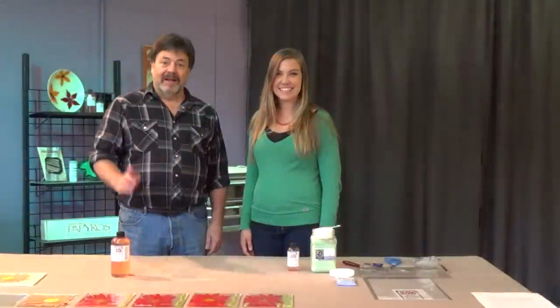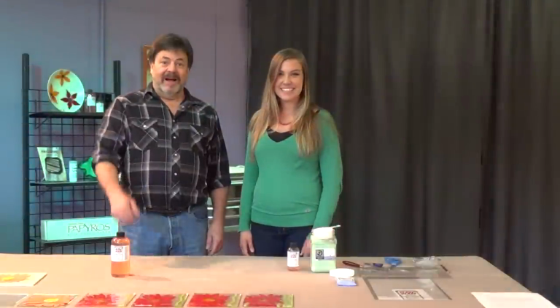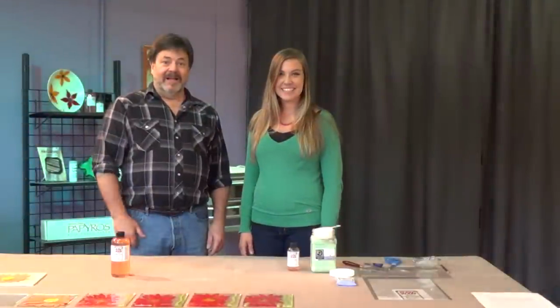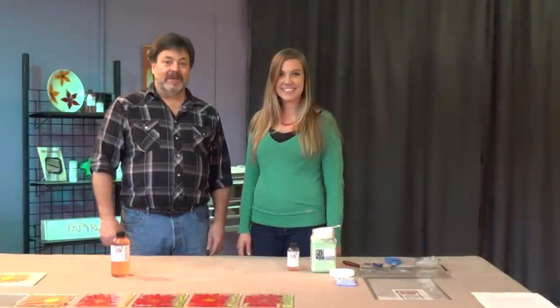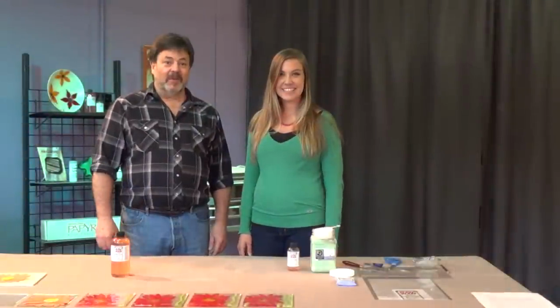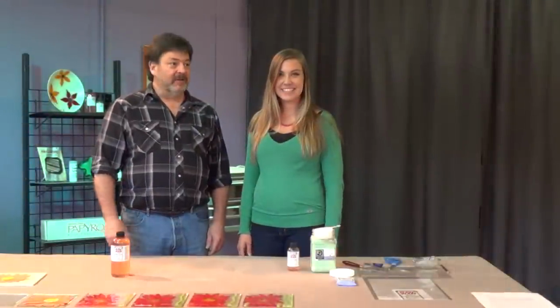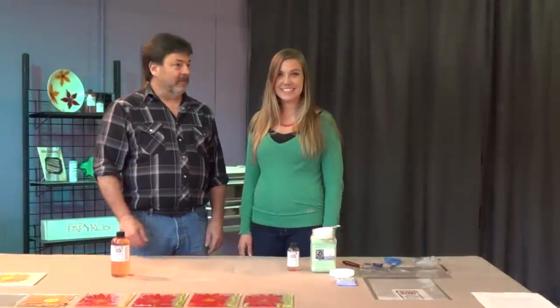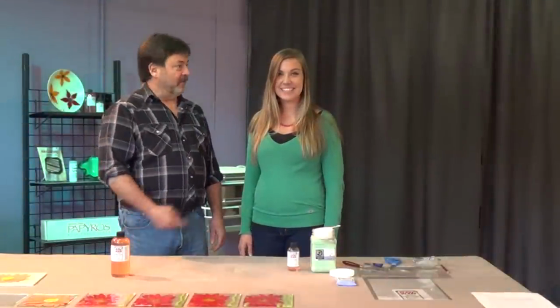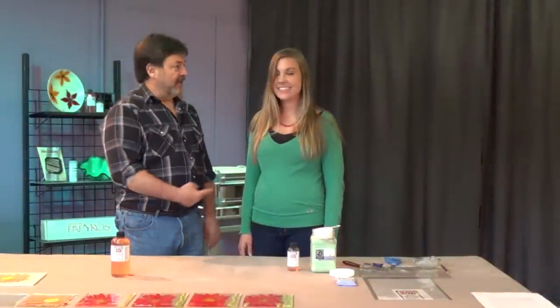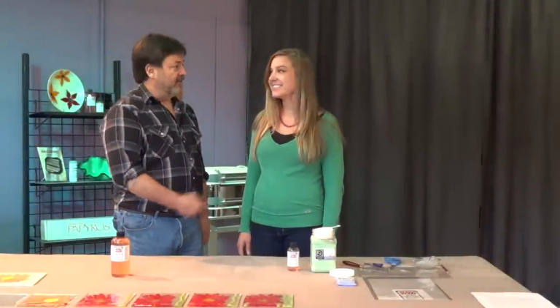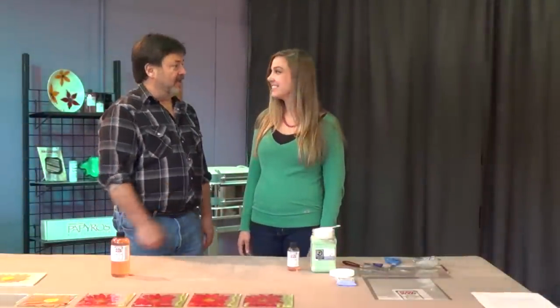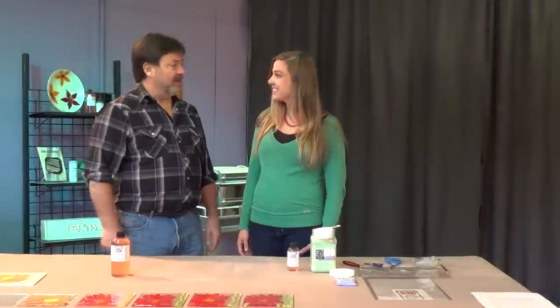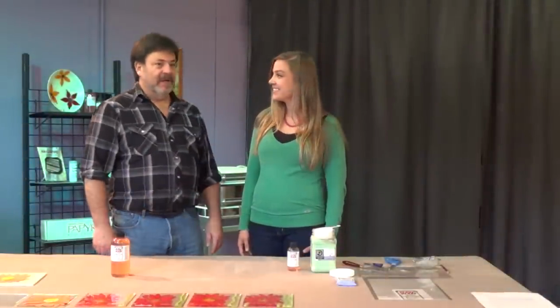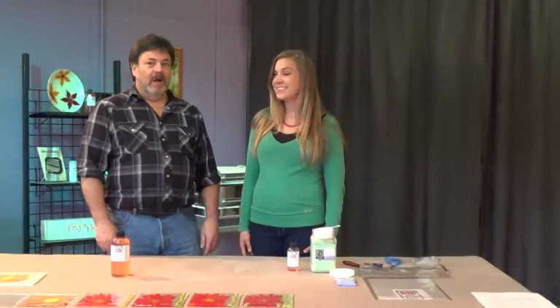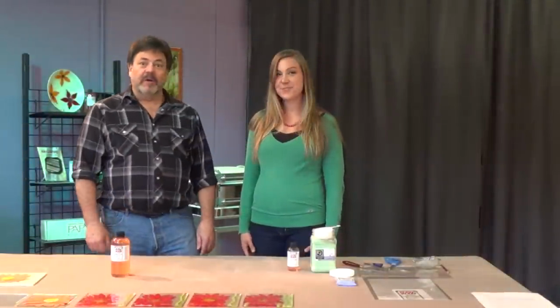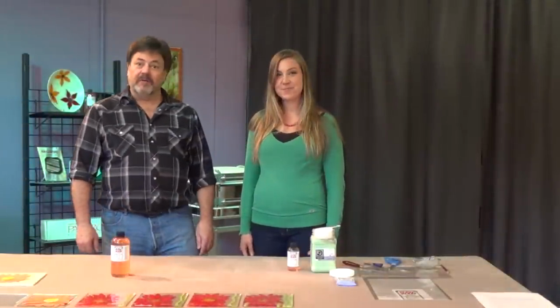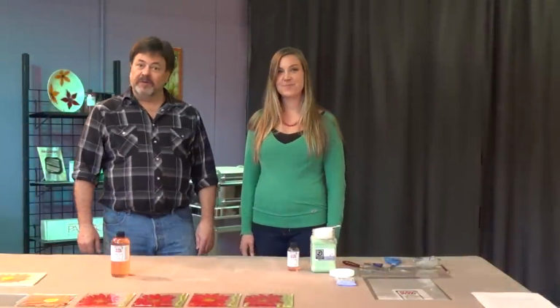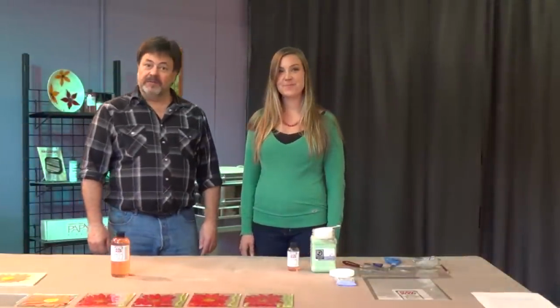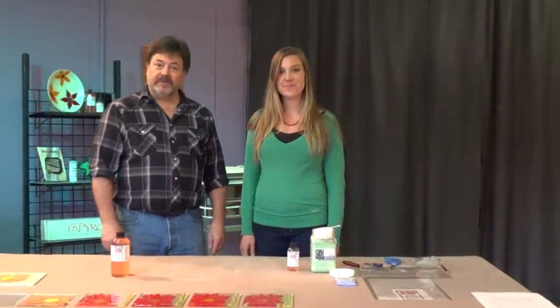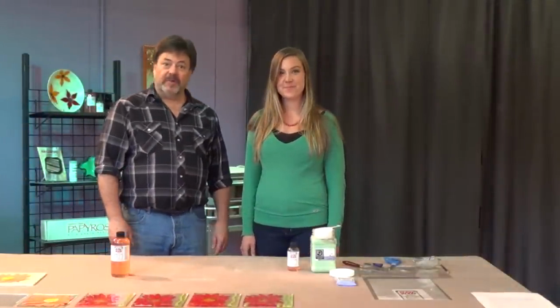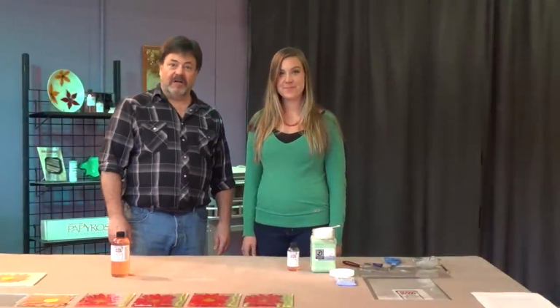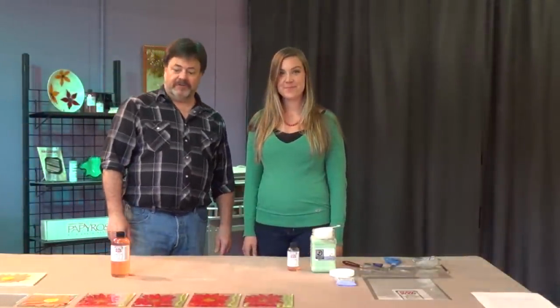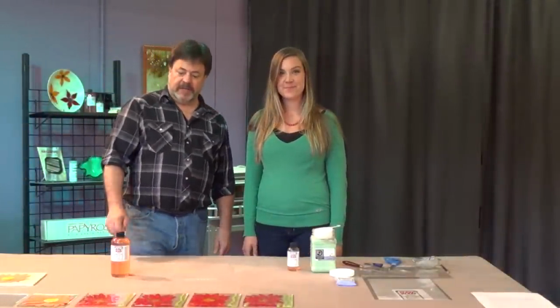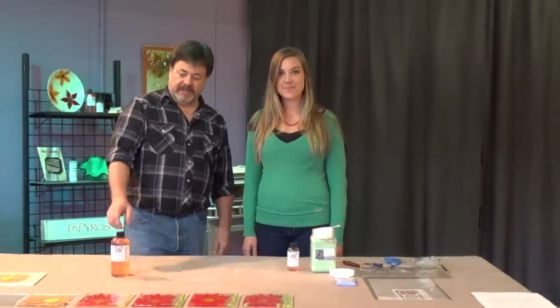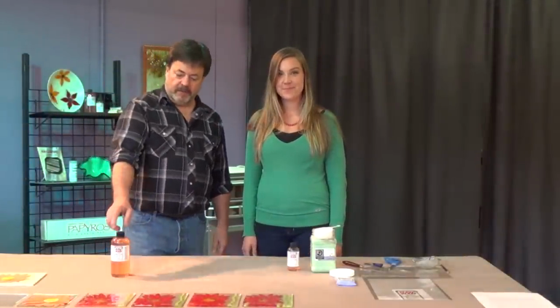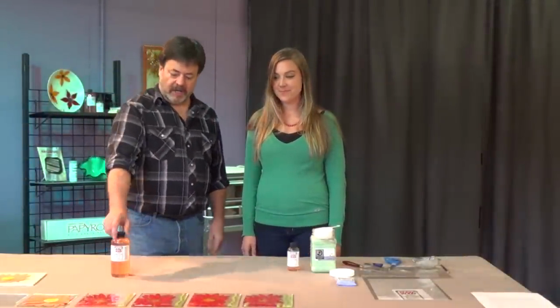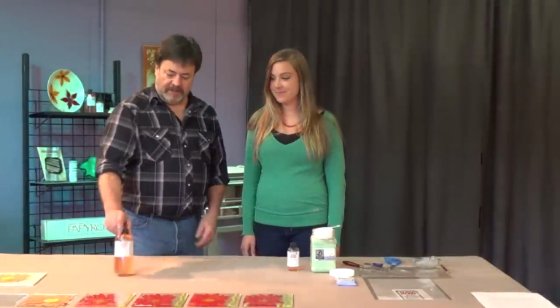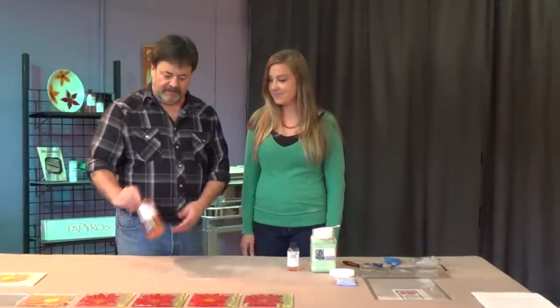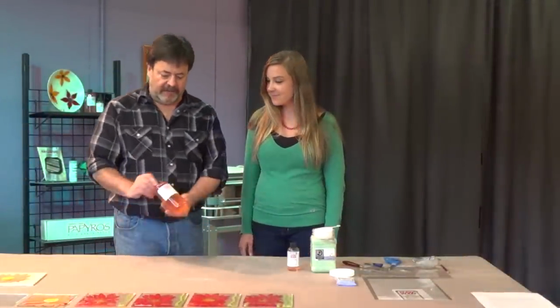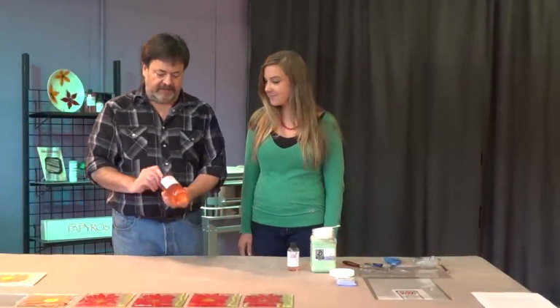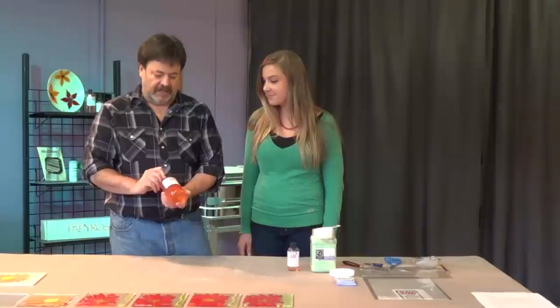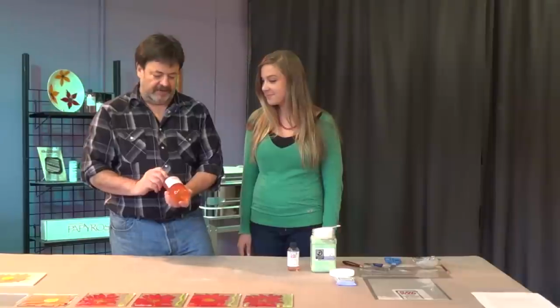Hi, I'm Gil Reynolds. This is Allison Nelt. We're here for Fuse Master Products and today we're going to talk about Flex-A-Glass.